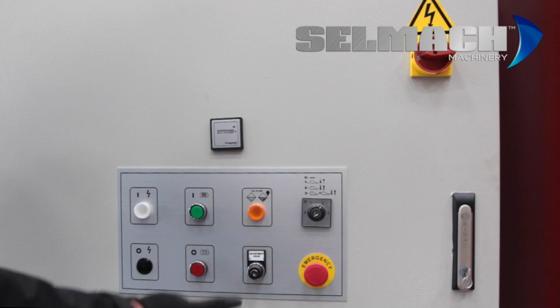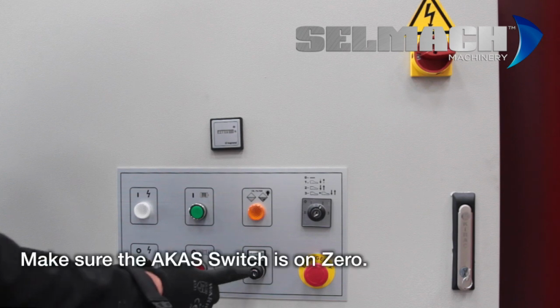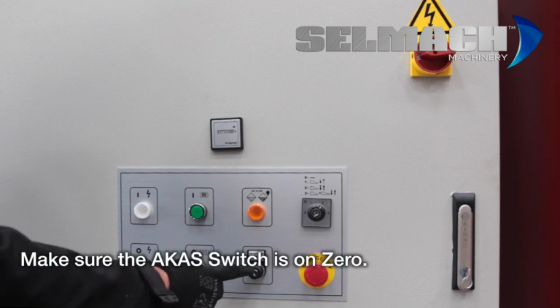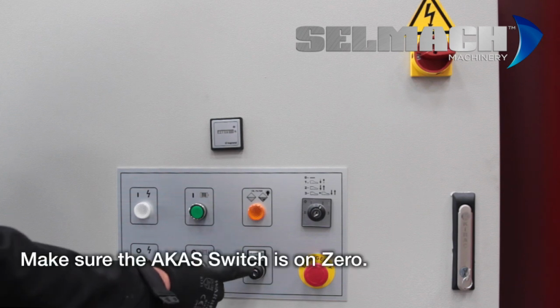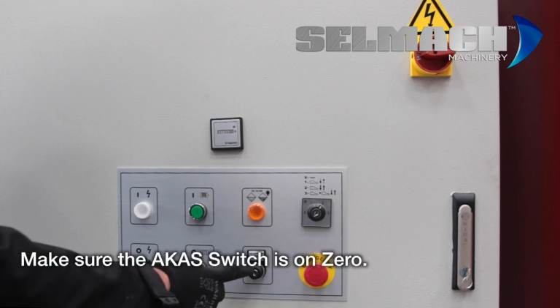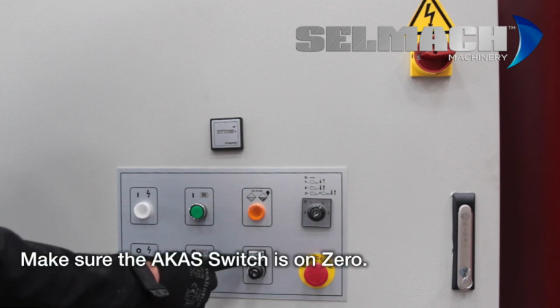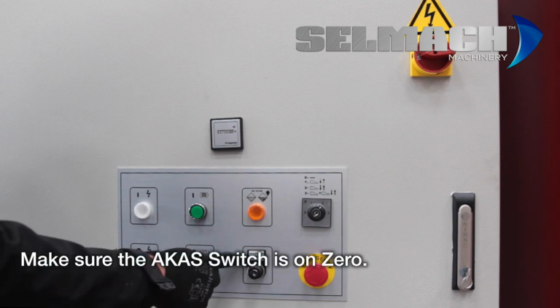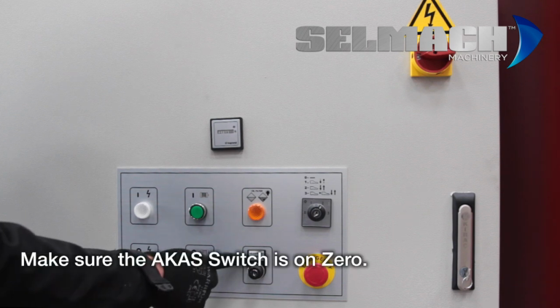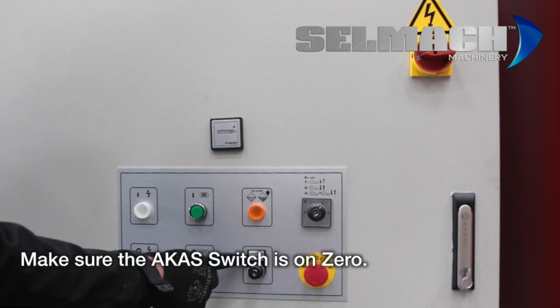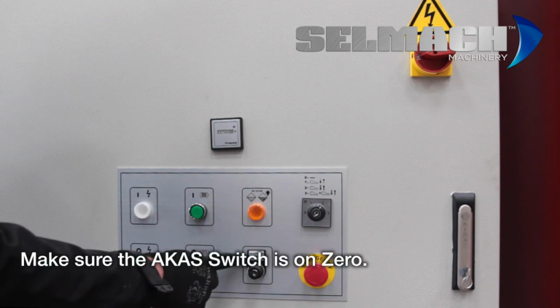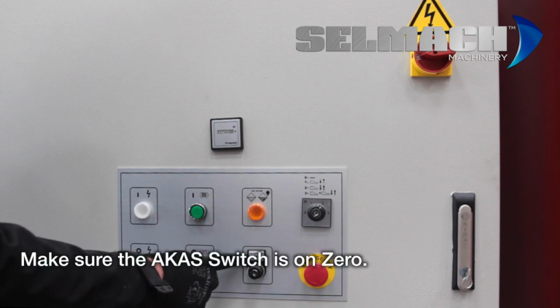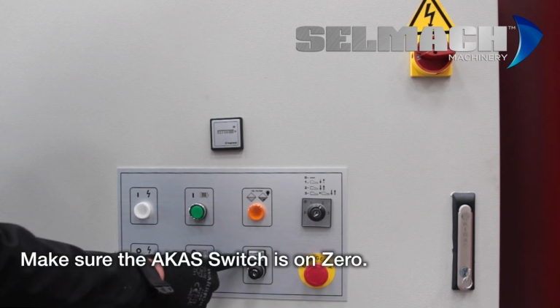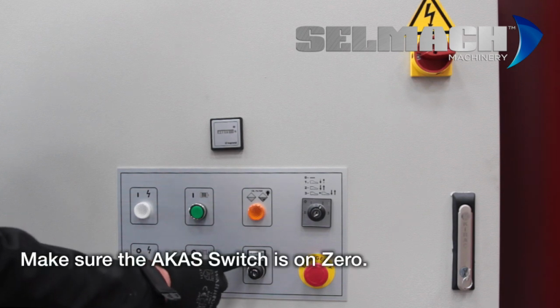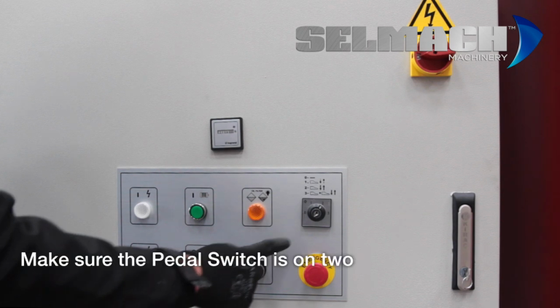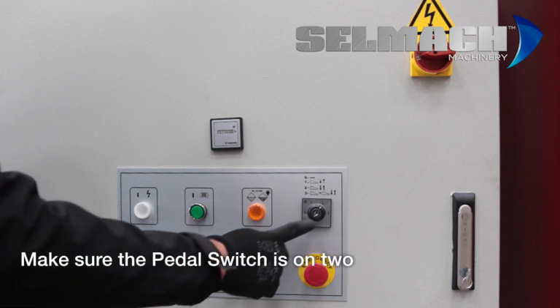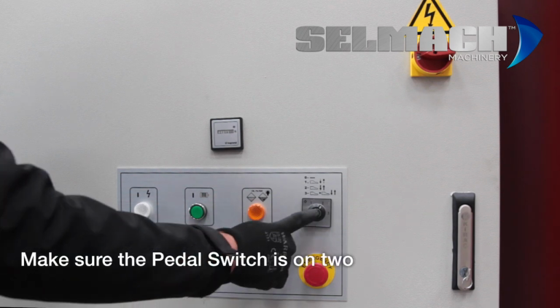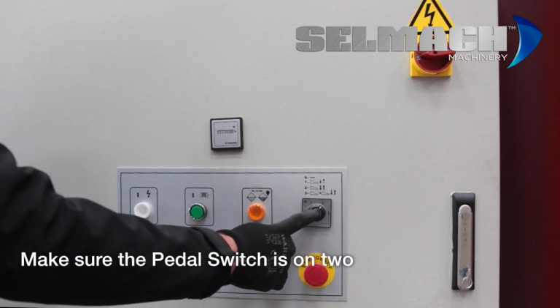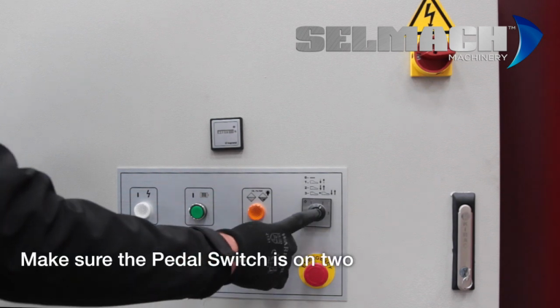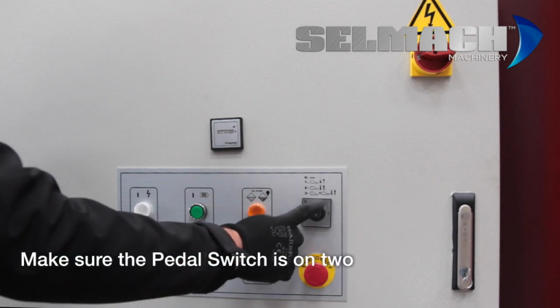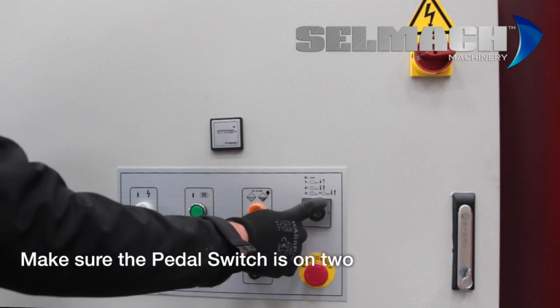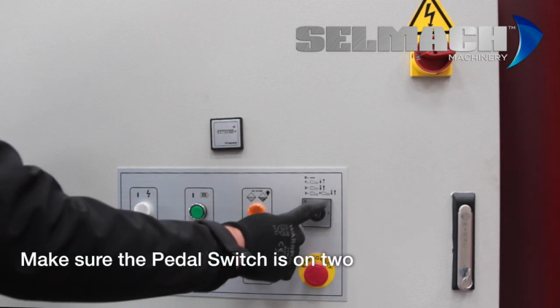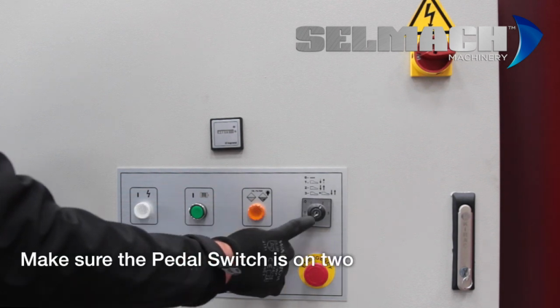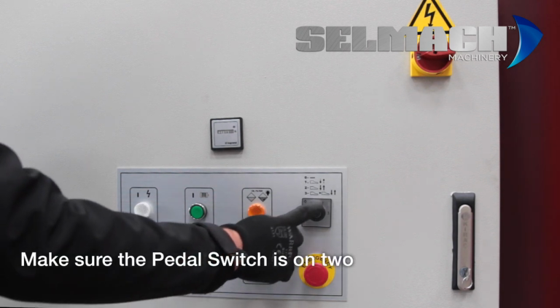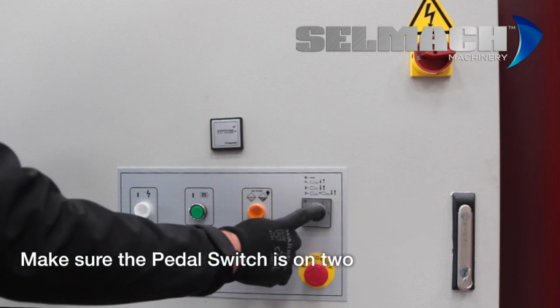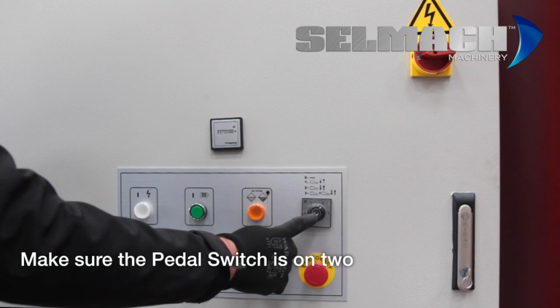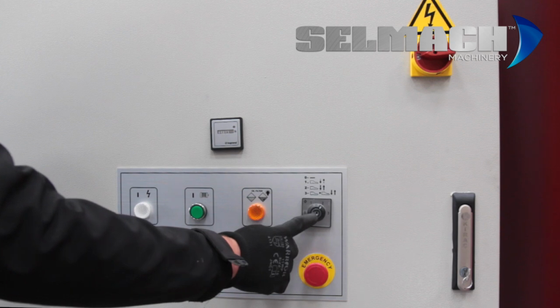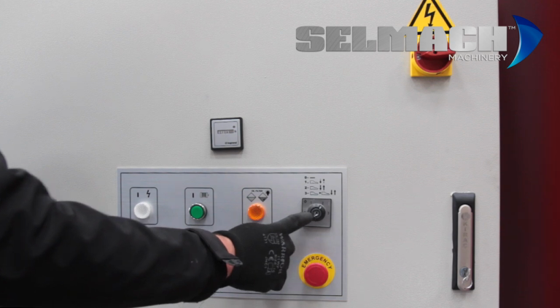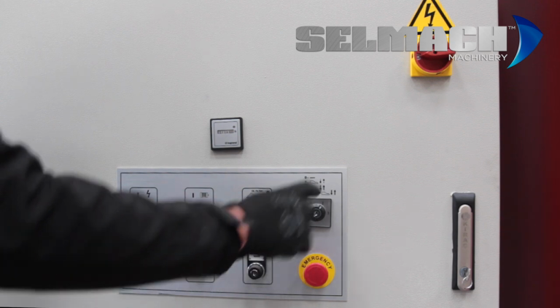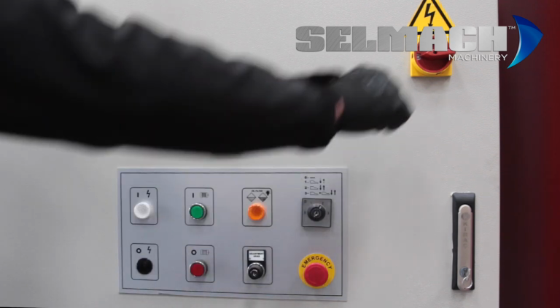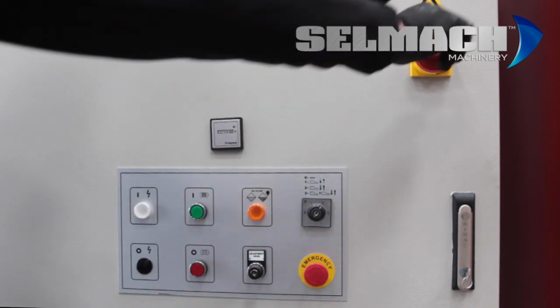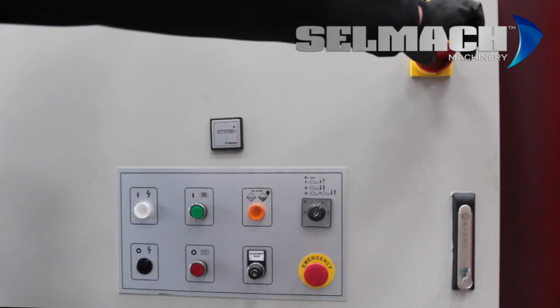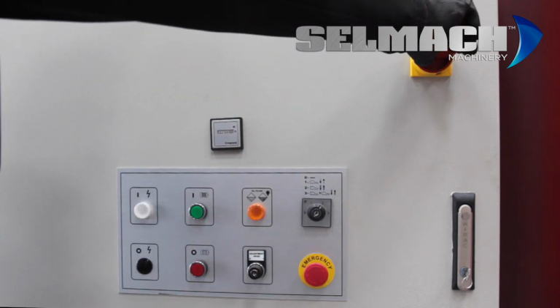Make sure the ACAS switch is on zero and the step pedal switch on two. You can now turn the machine on.